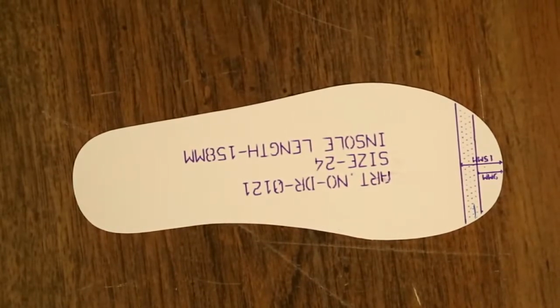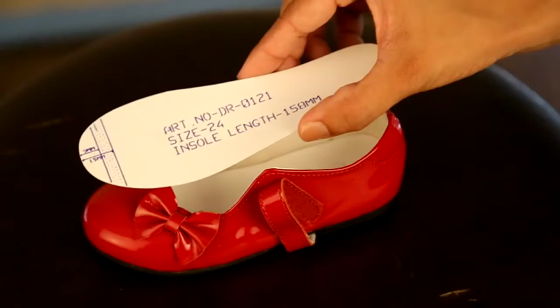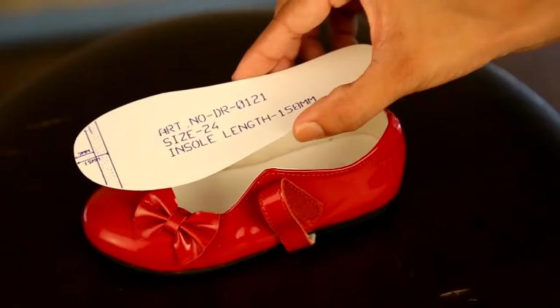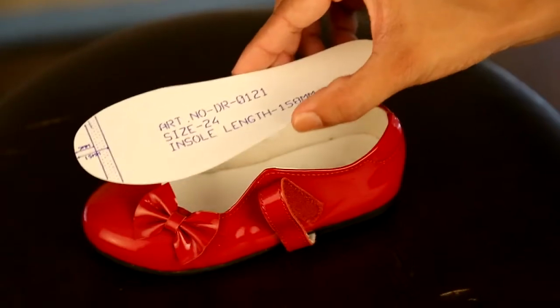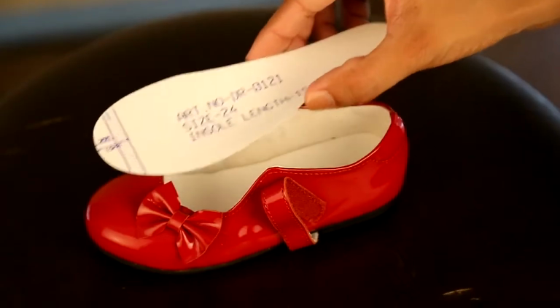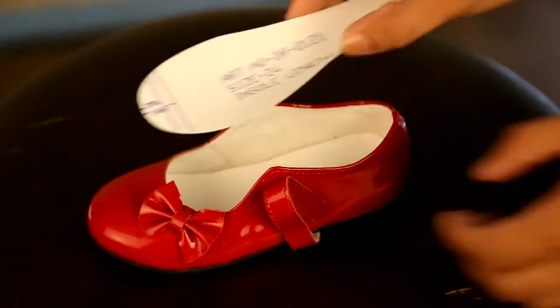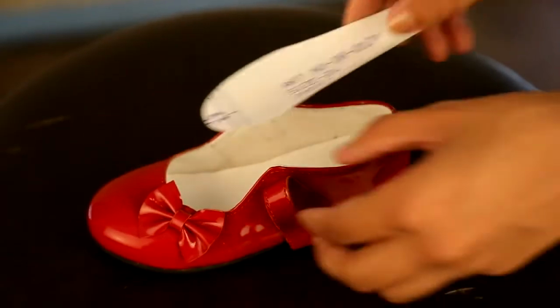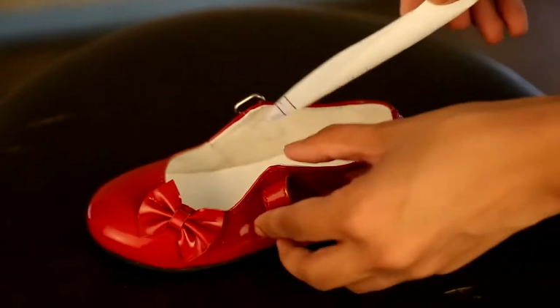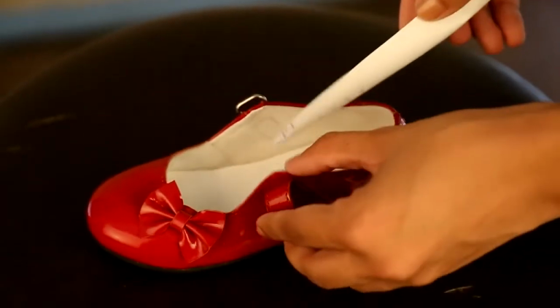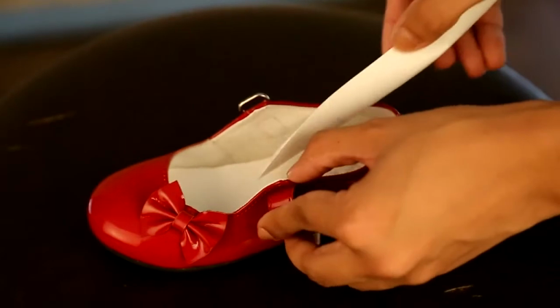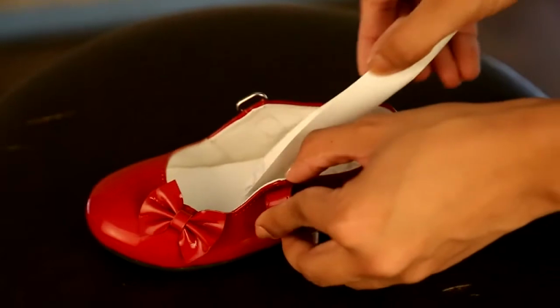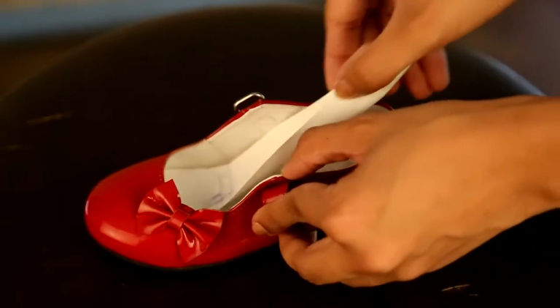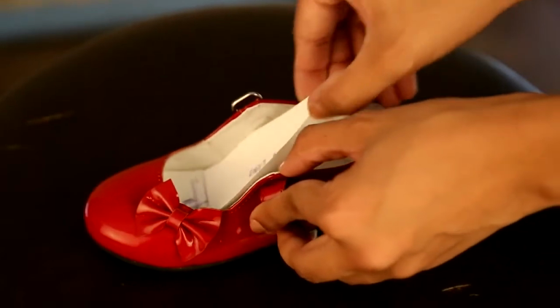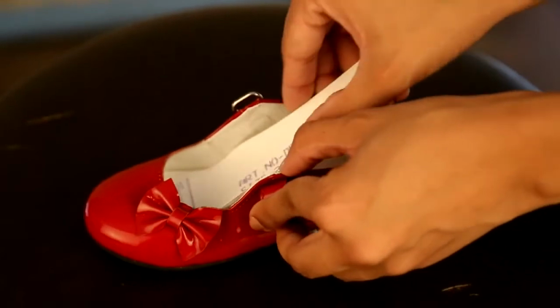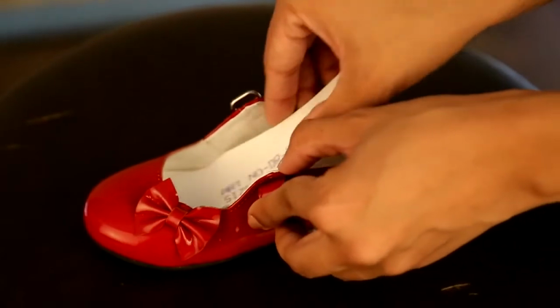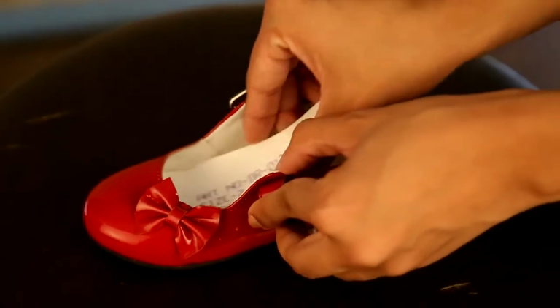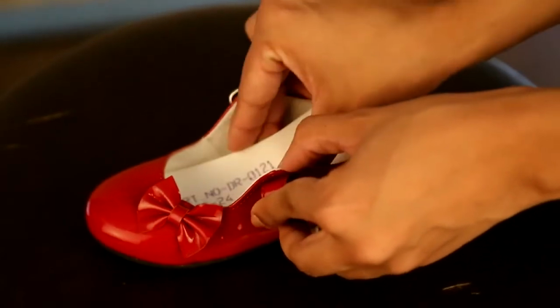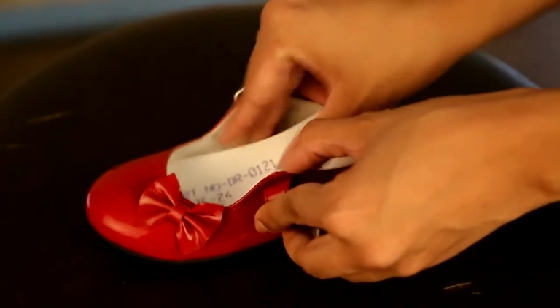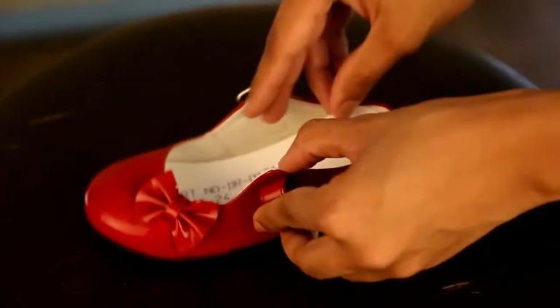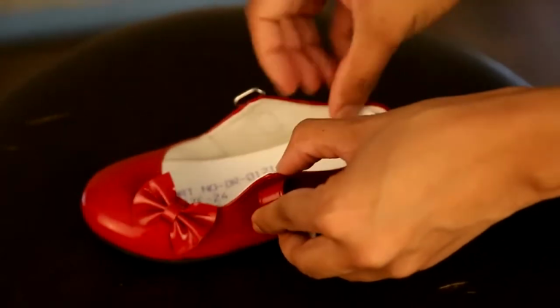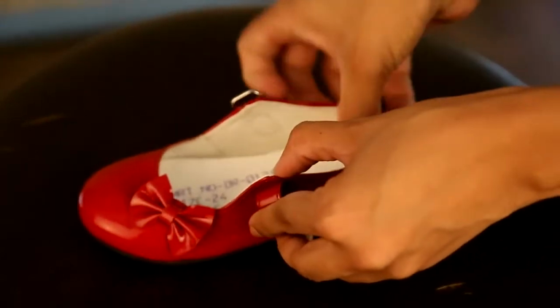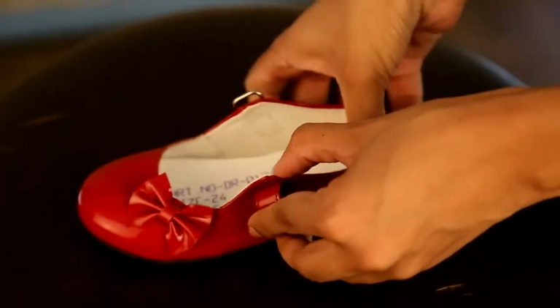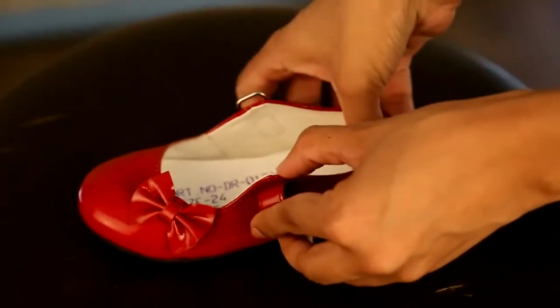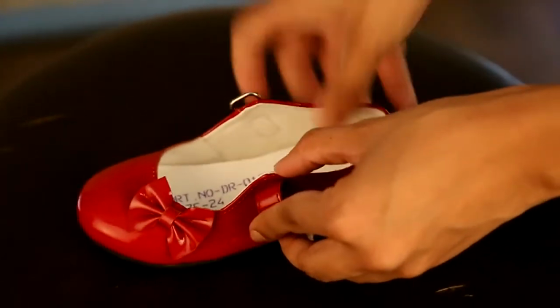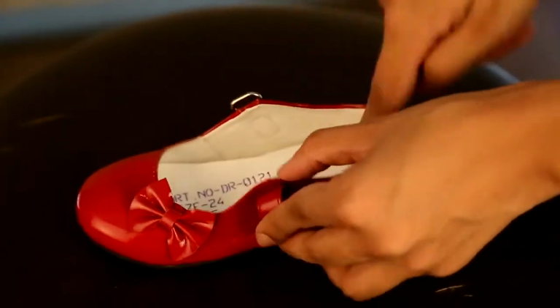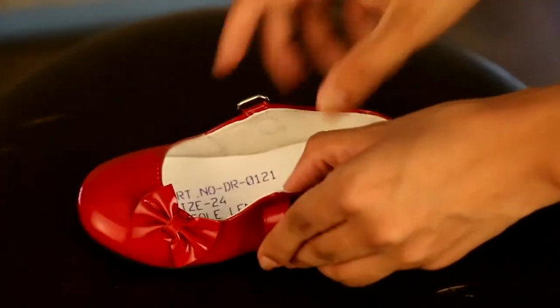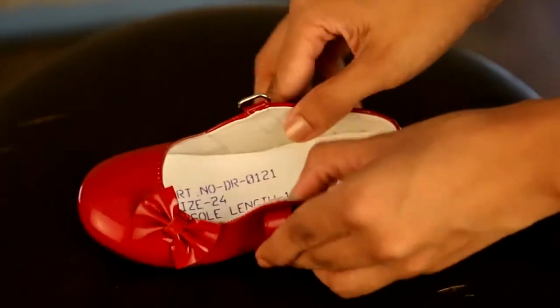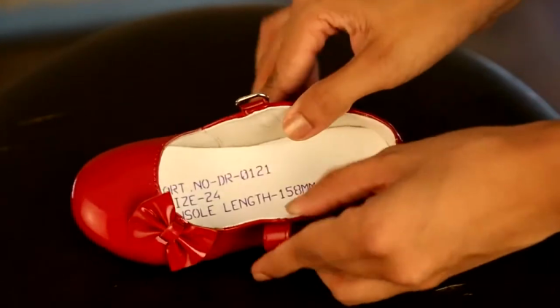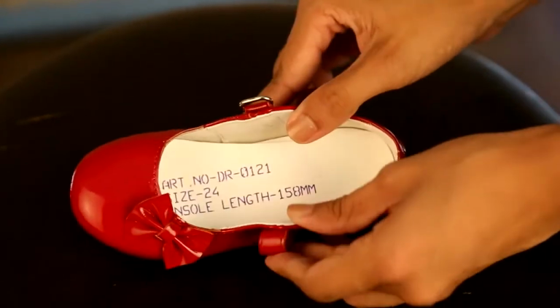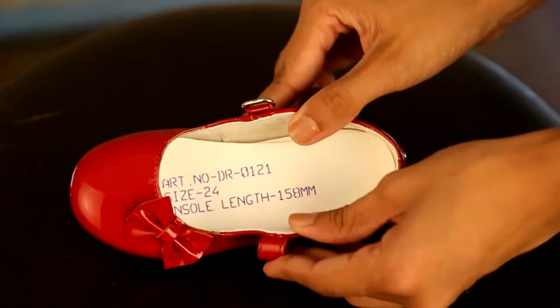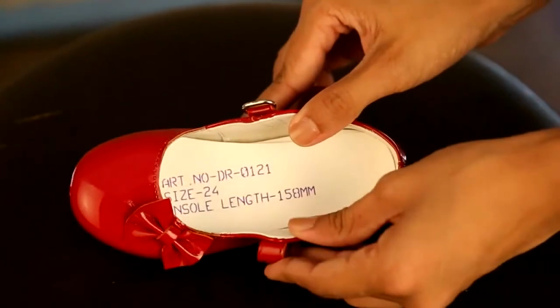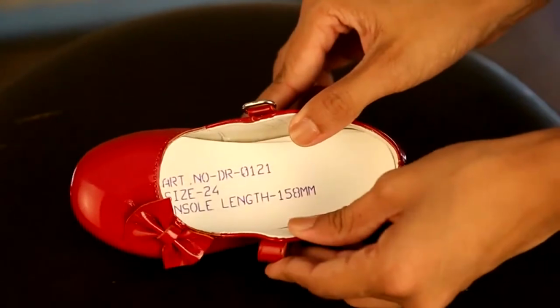Now put the insole inside the shoe. If the insole fits in the shoe without bending or buckling, the shoe is the right fit for your child.